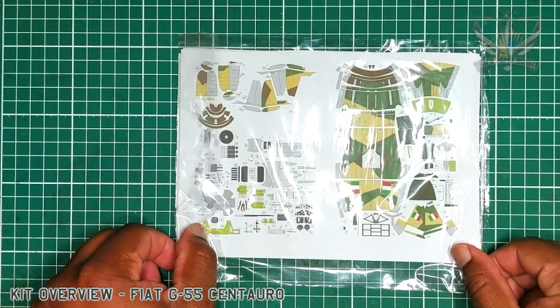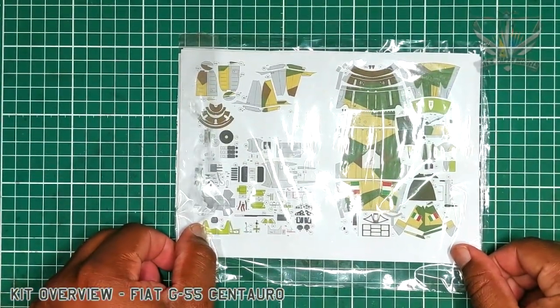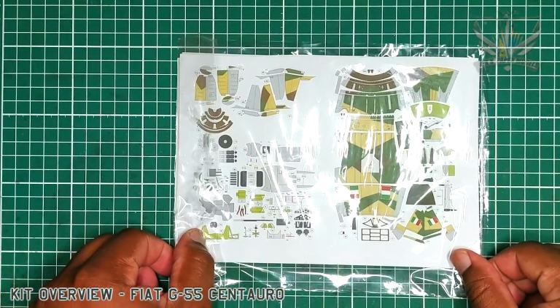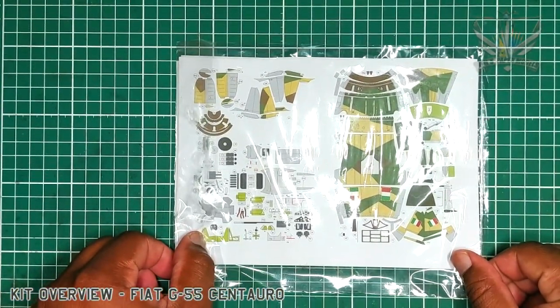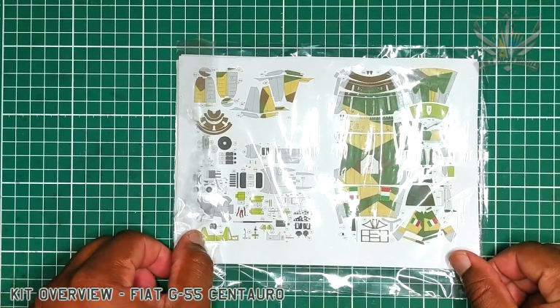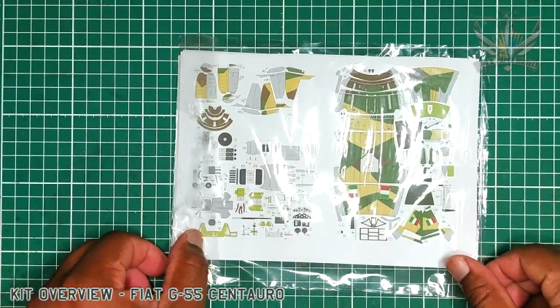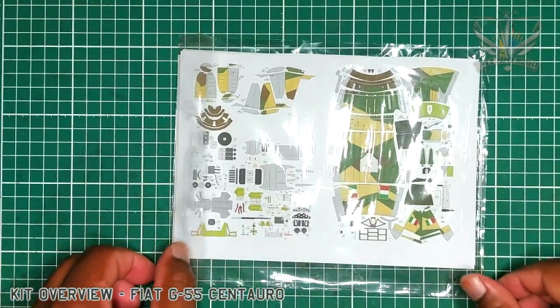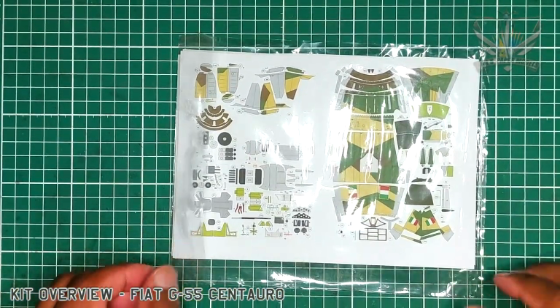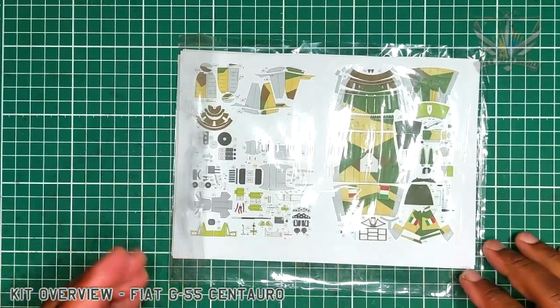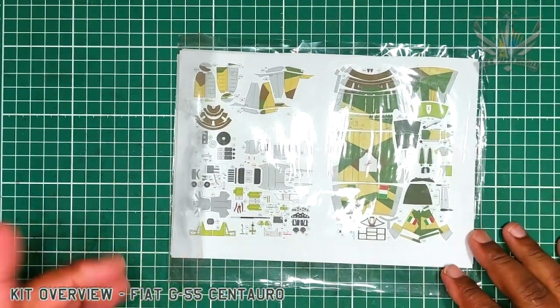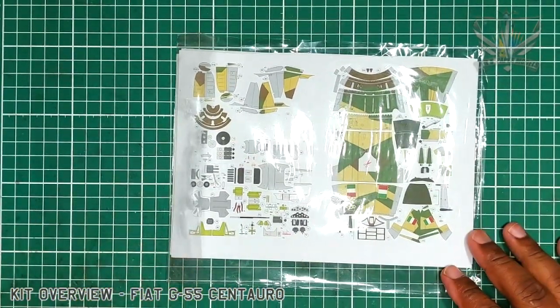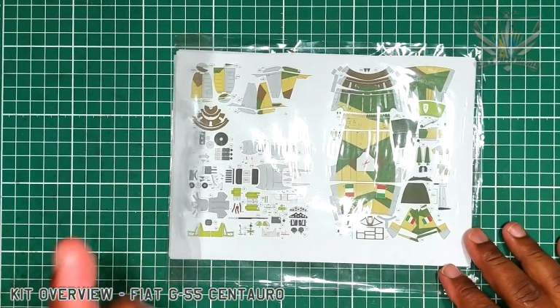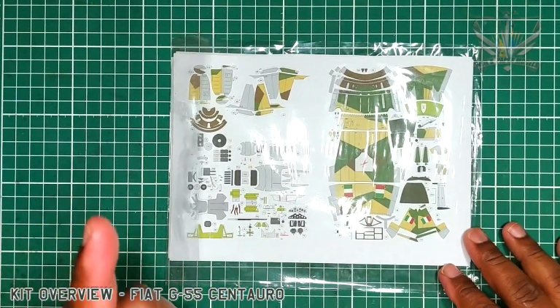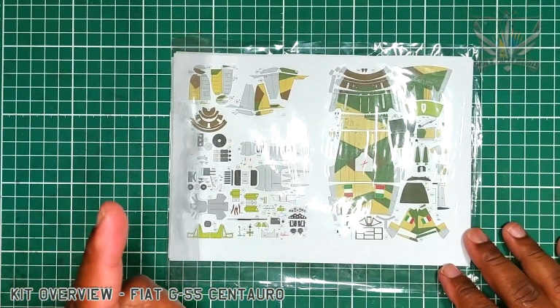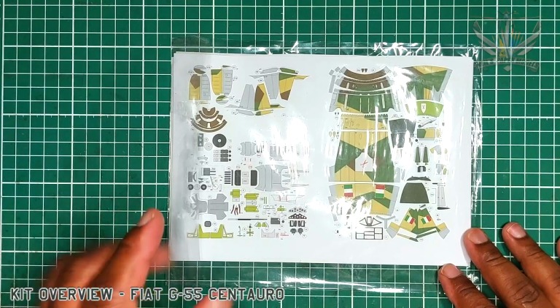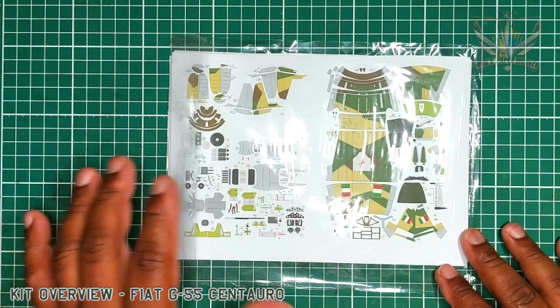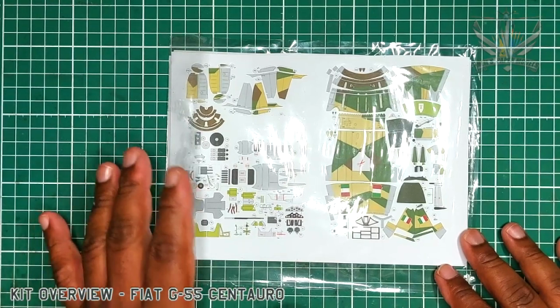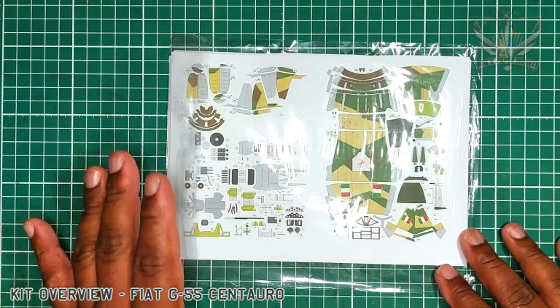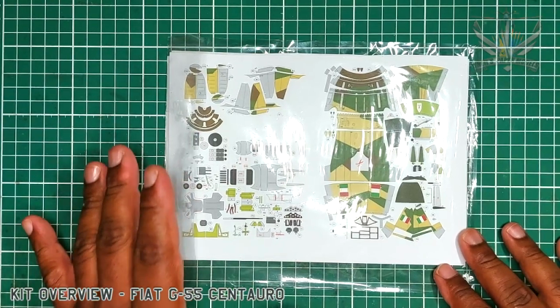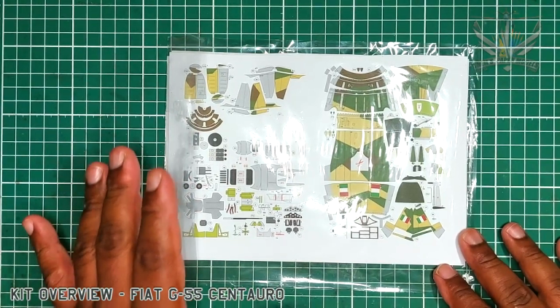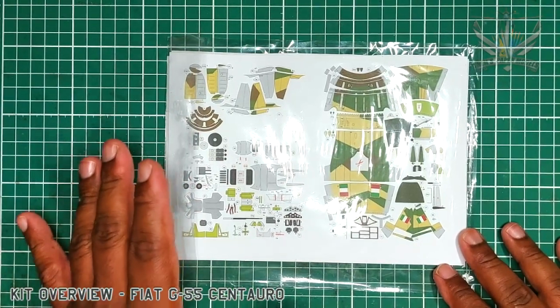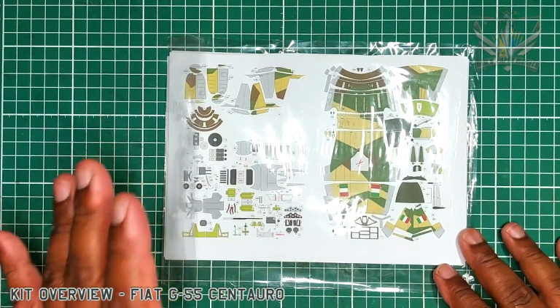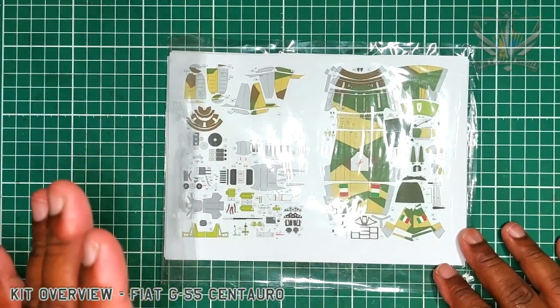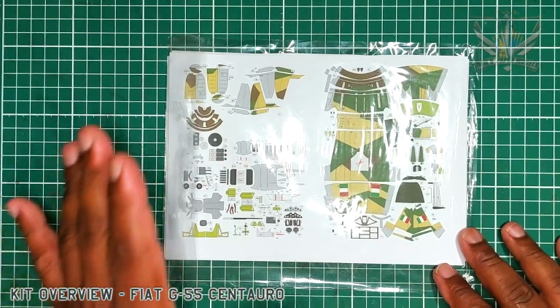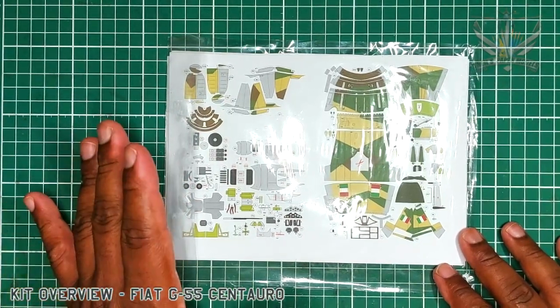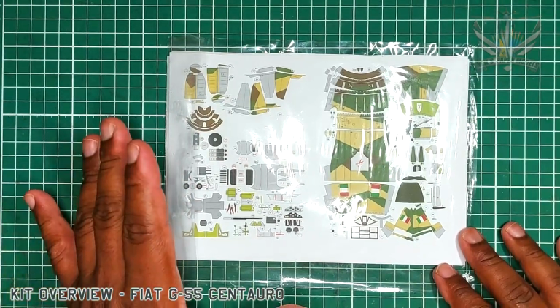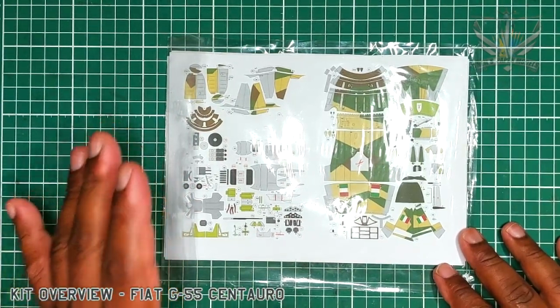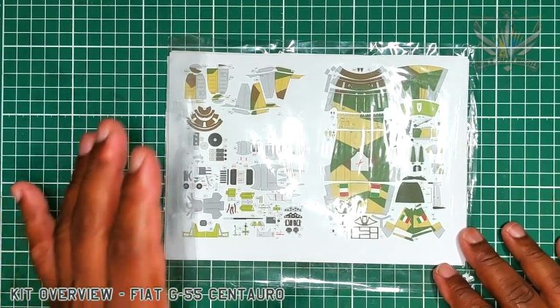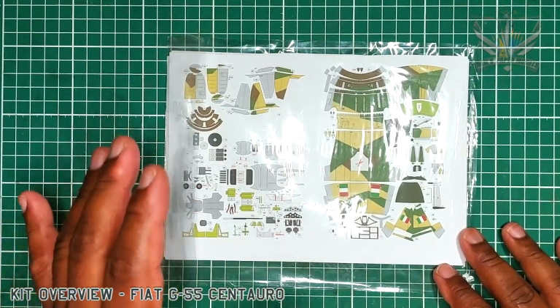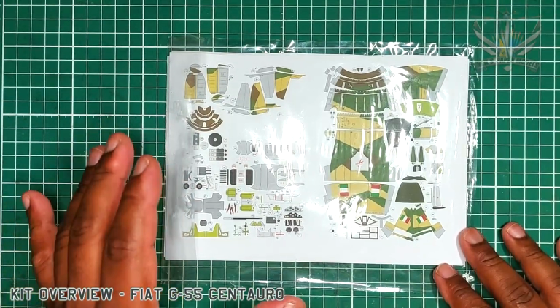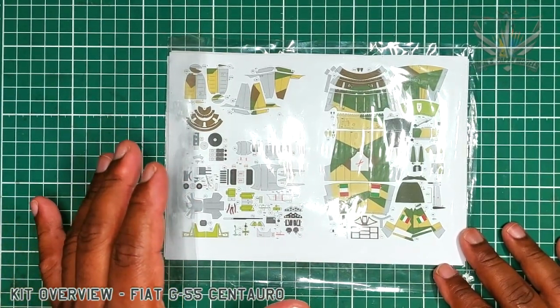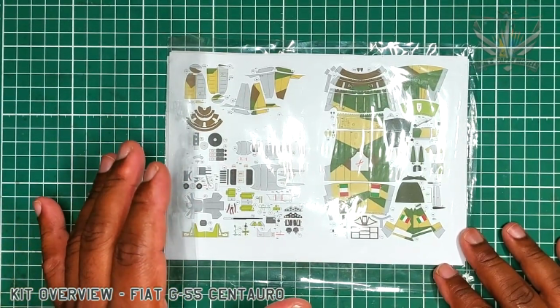Greetings fellow modelers. Today we're going to be looking at a kit from Marek.